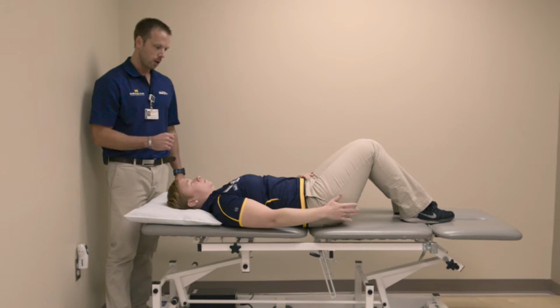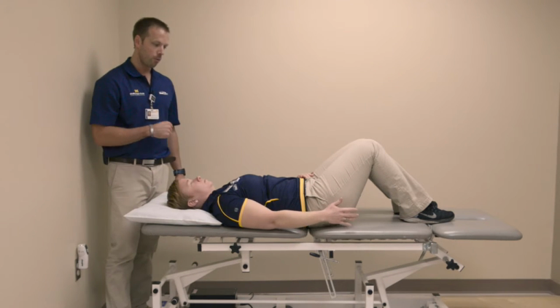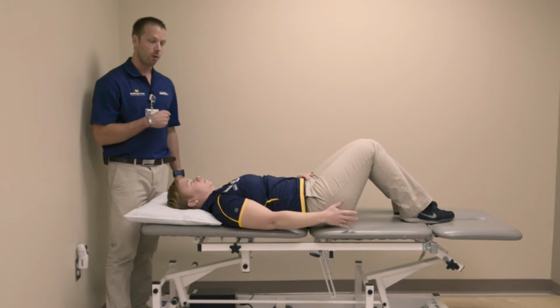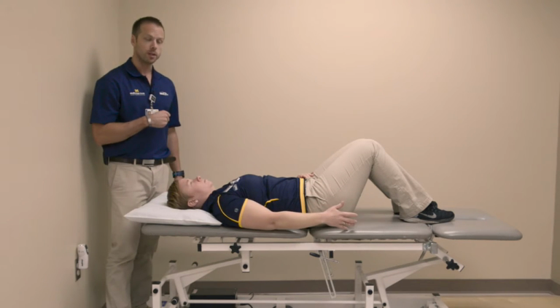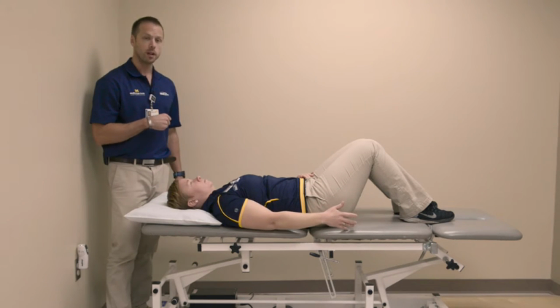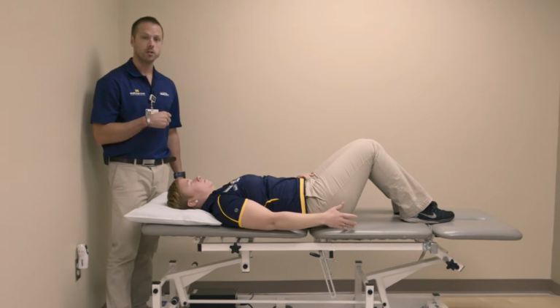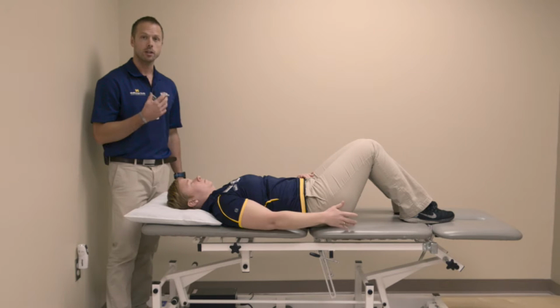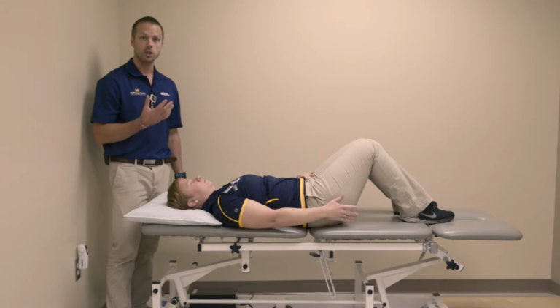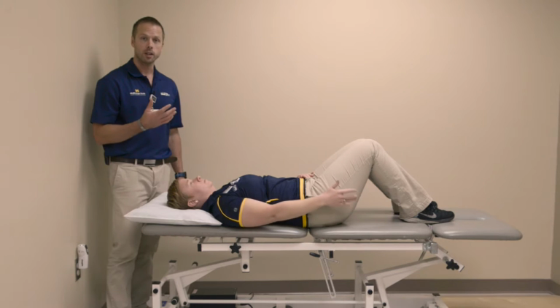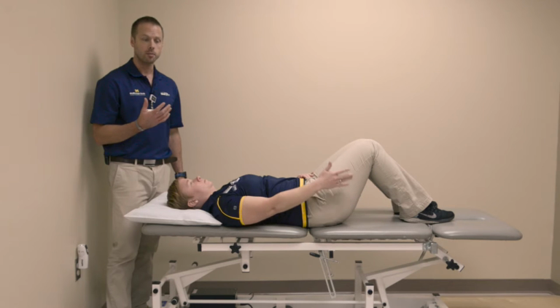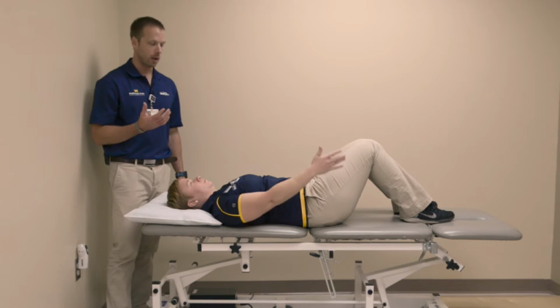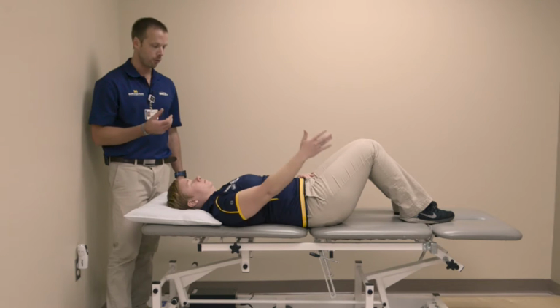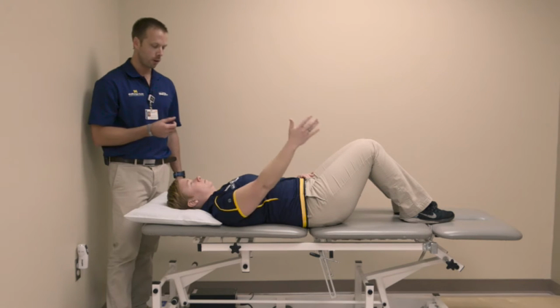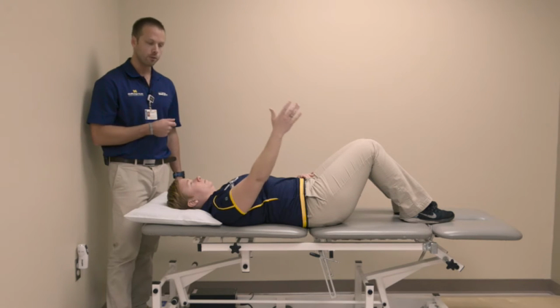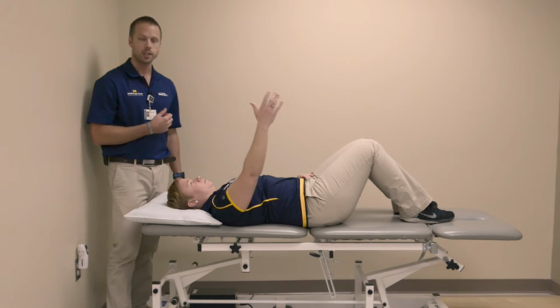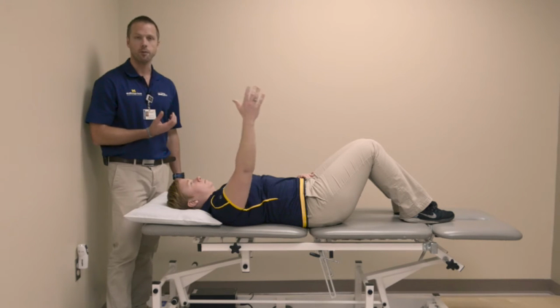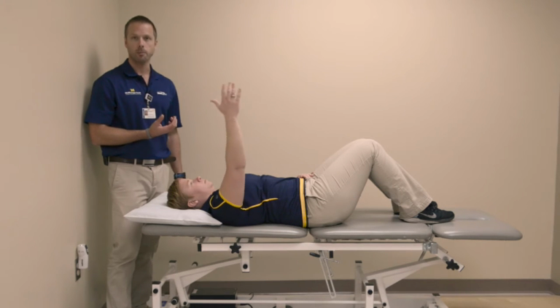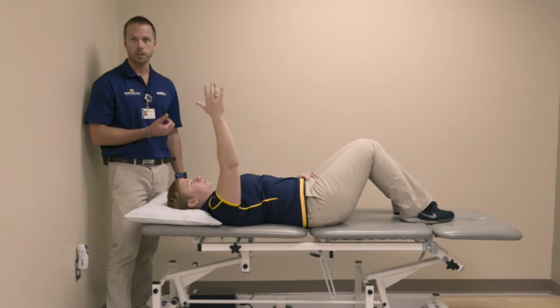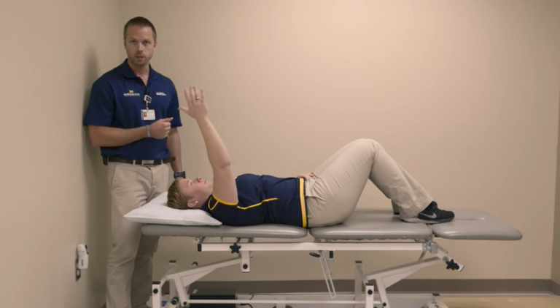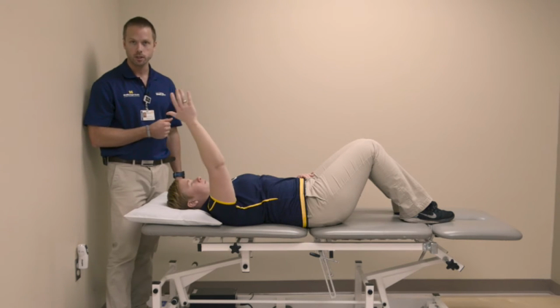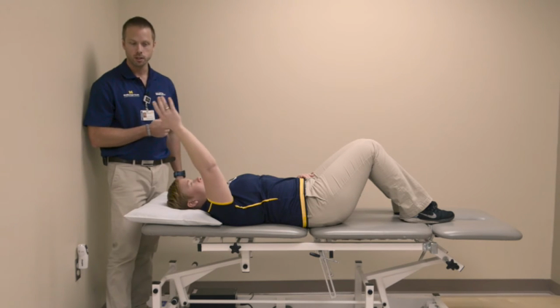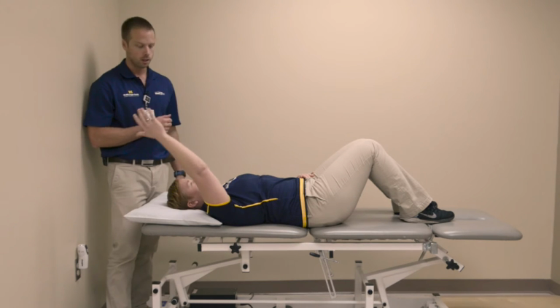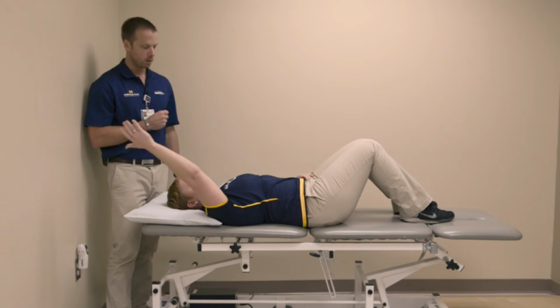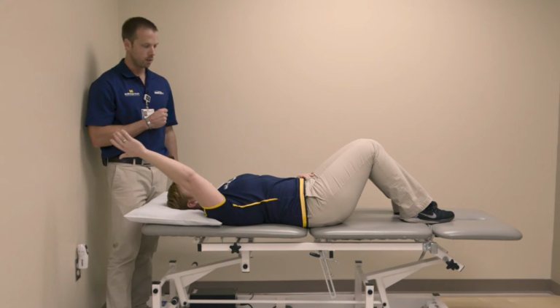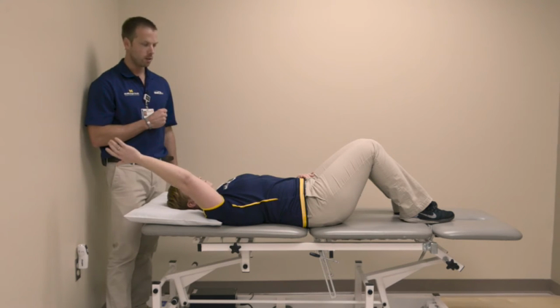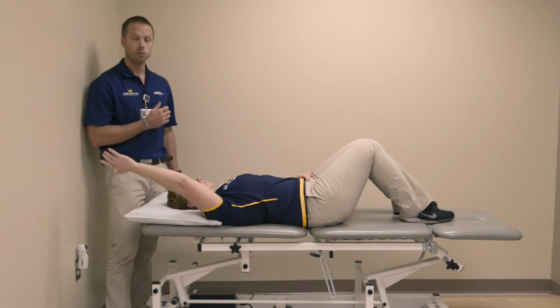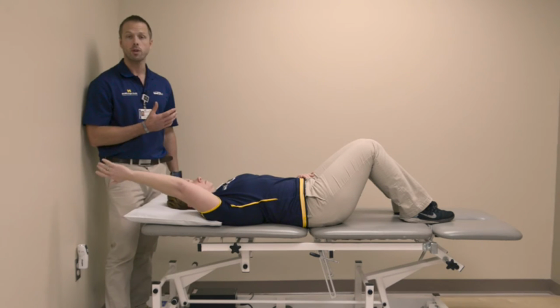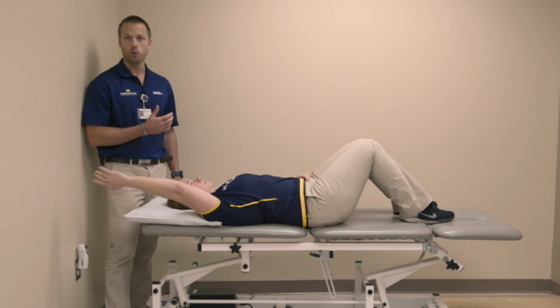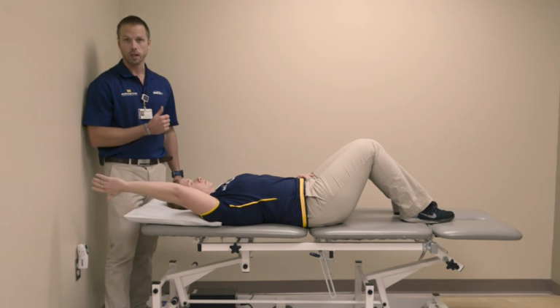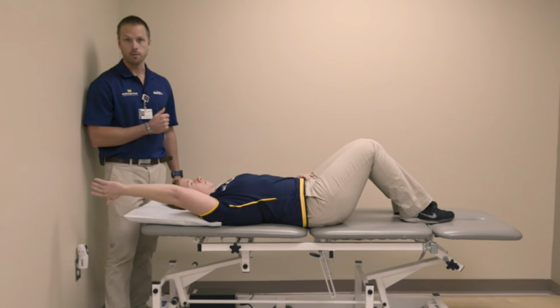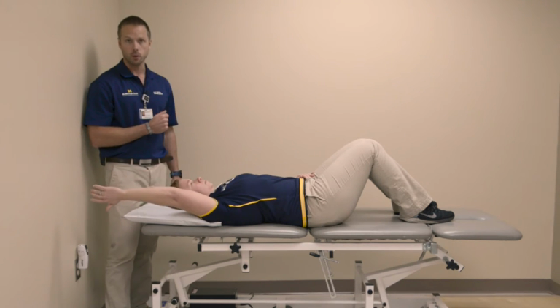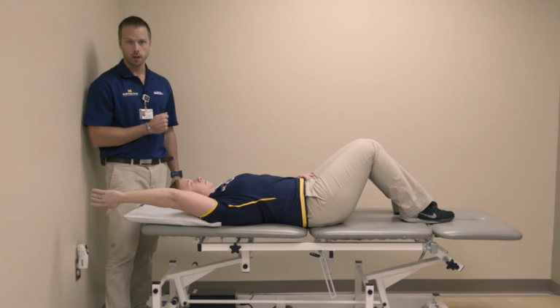Perform this exercise gently and pain-free for 10 repetitions, 3 to 4 times per day.